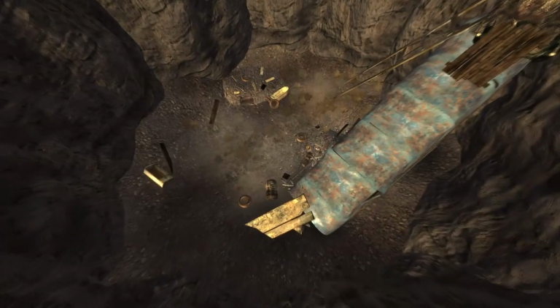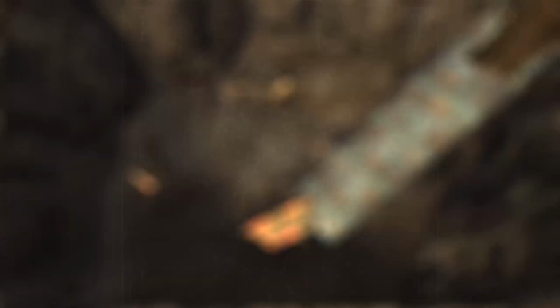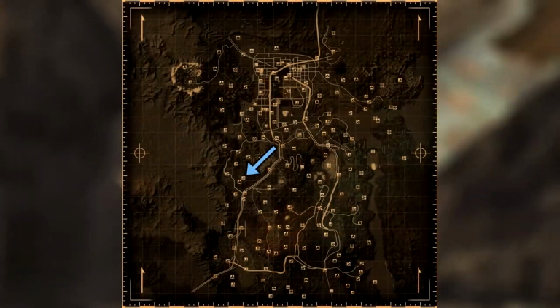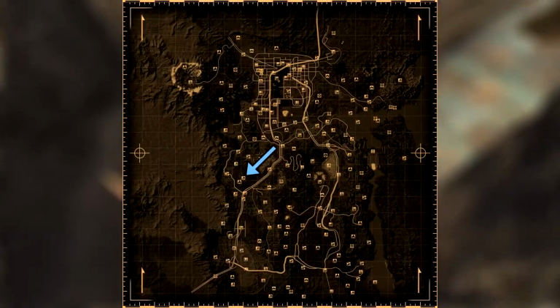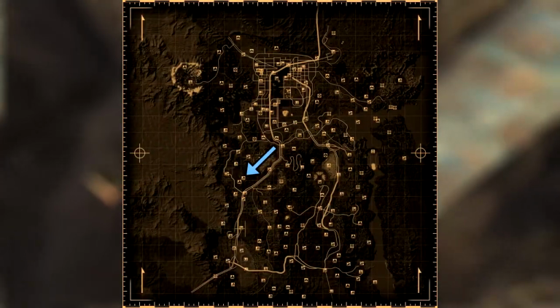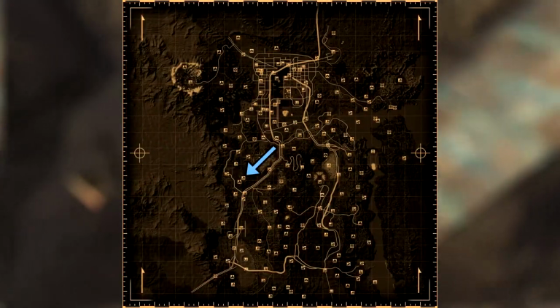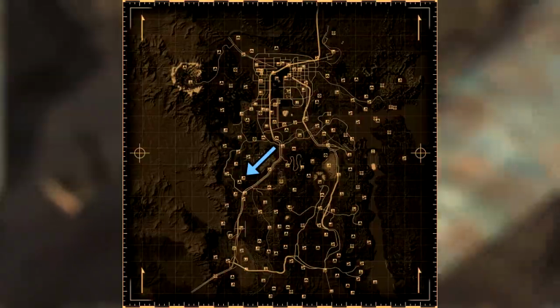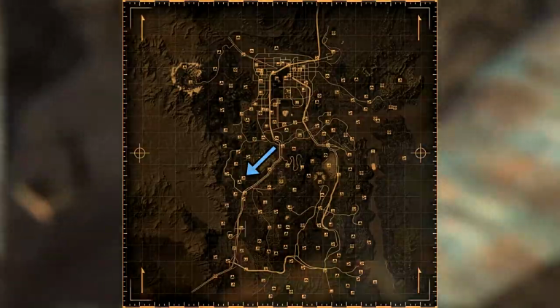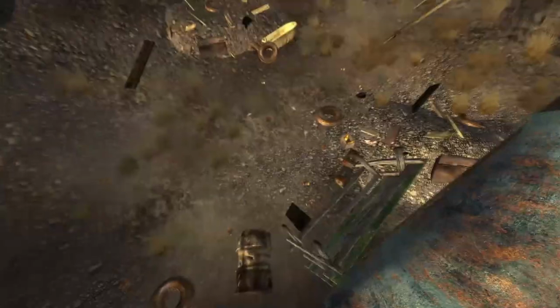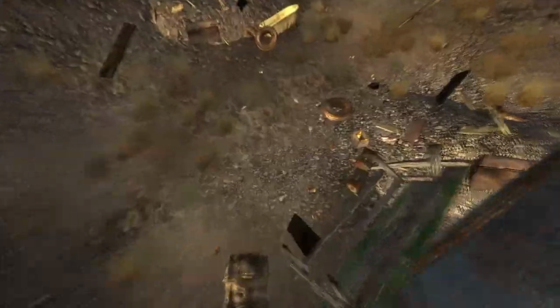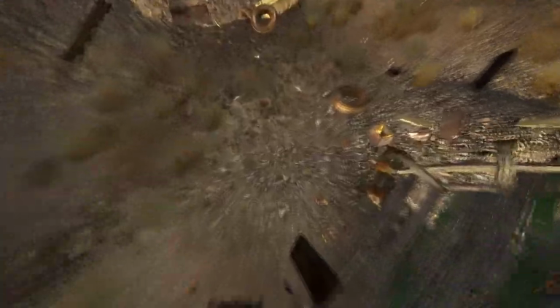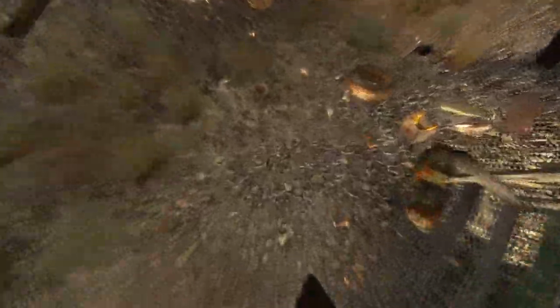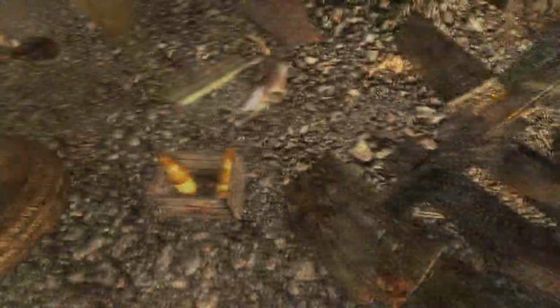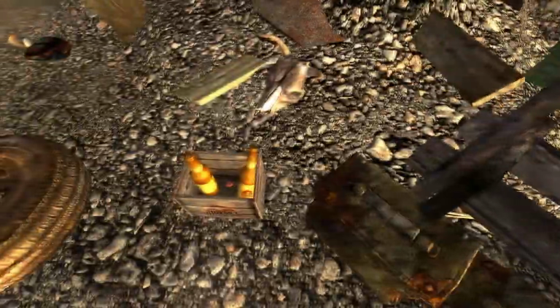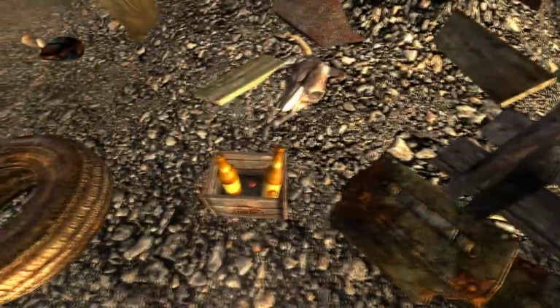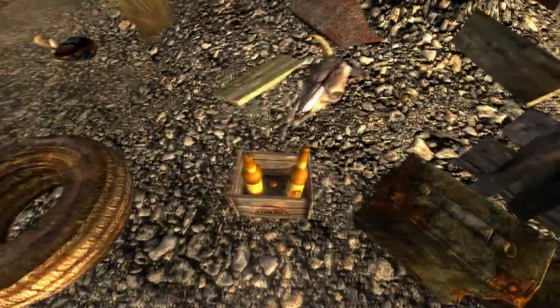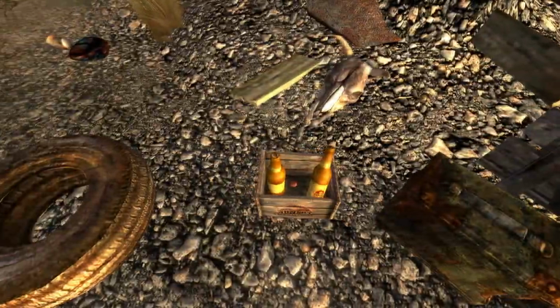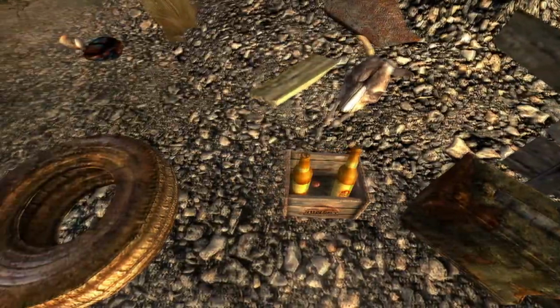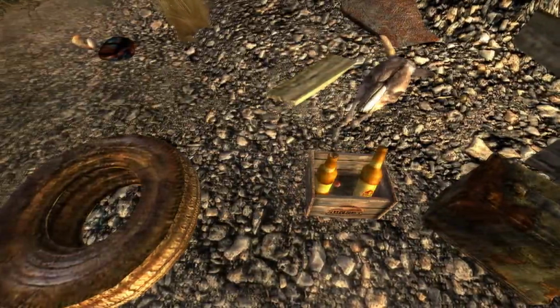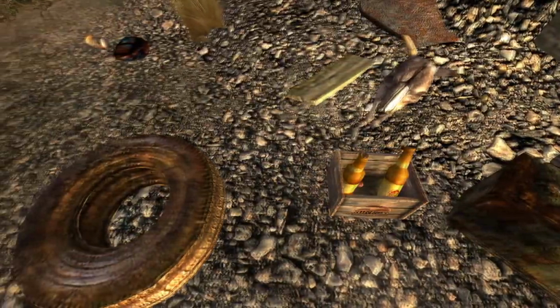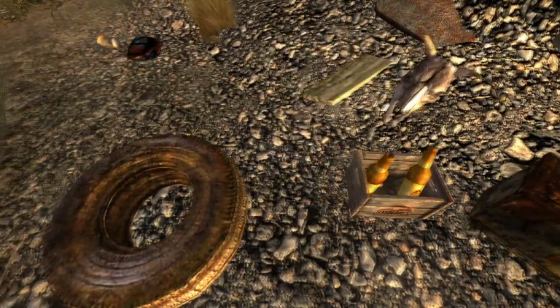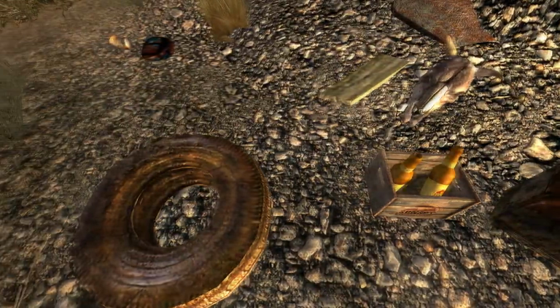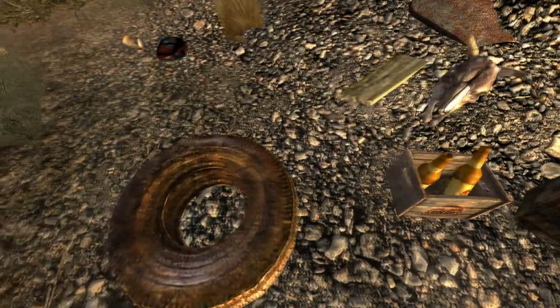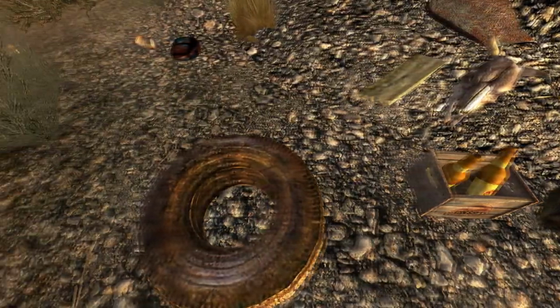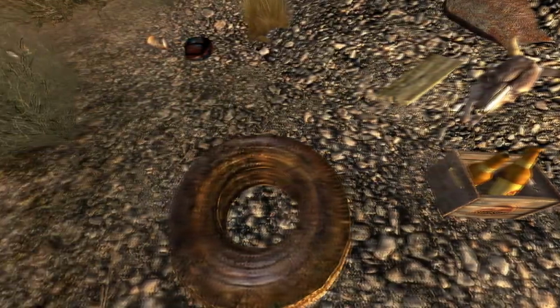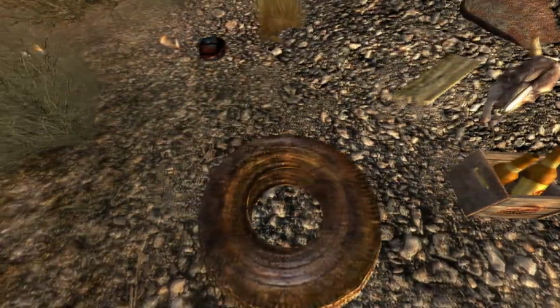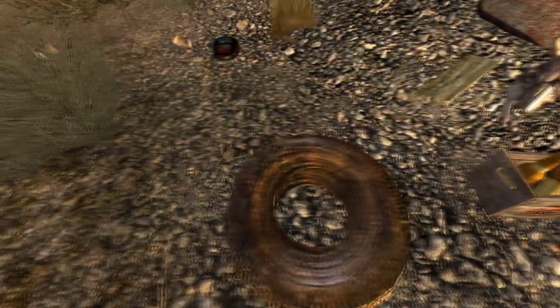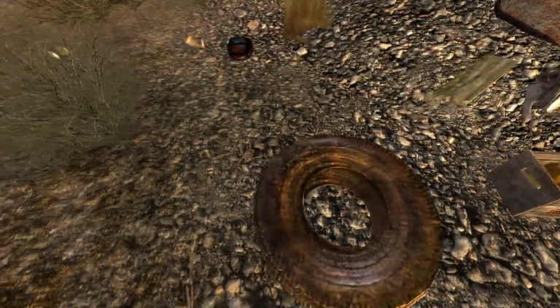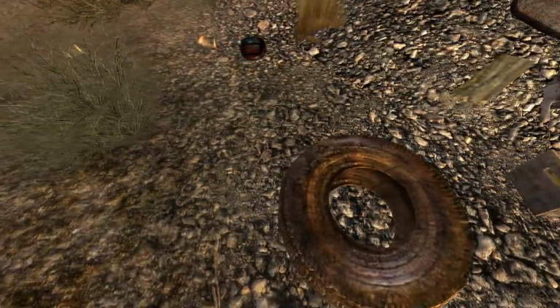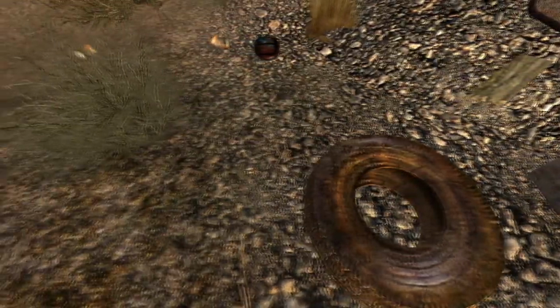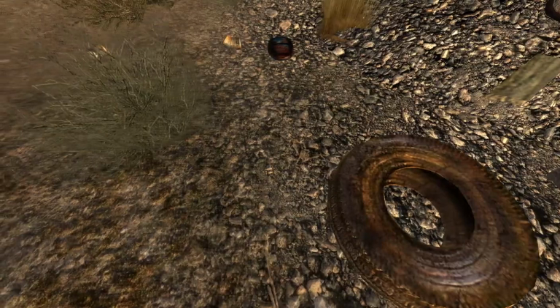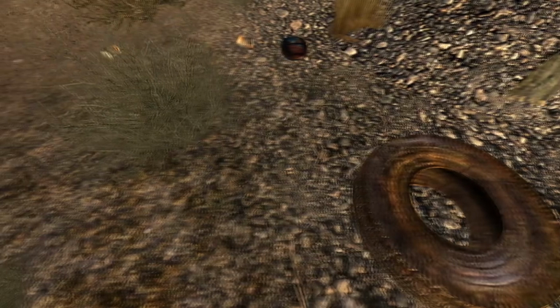Next up is the Devil's Gullet. Make your way into the crater and on the floor near the ramp next to some Sunset Sarsaparilla bottles and a crate will be the cap.